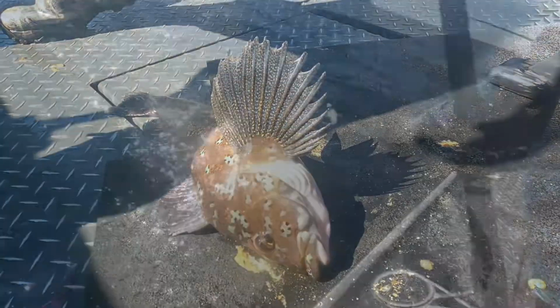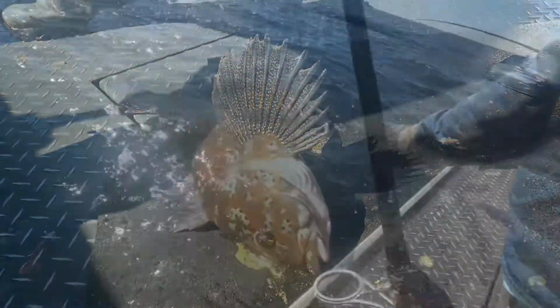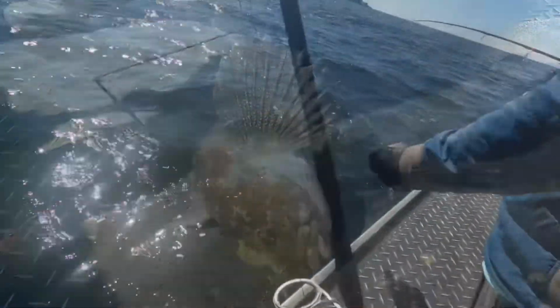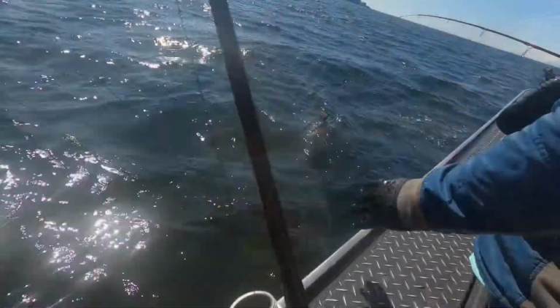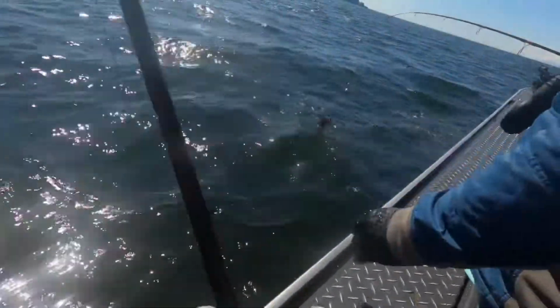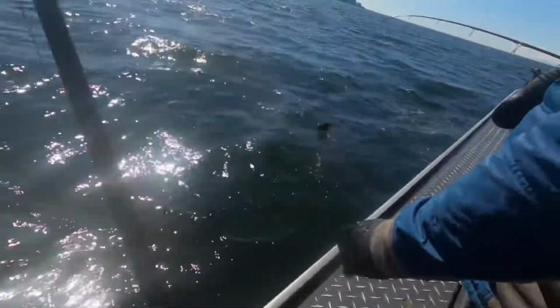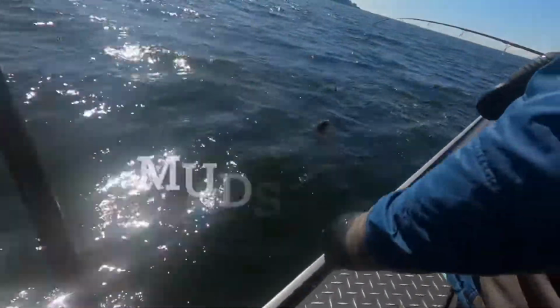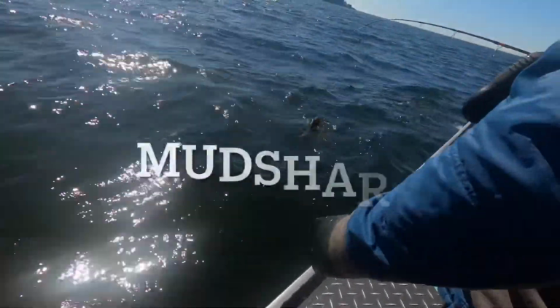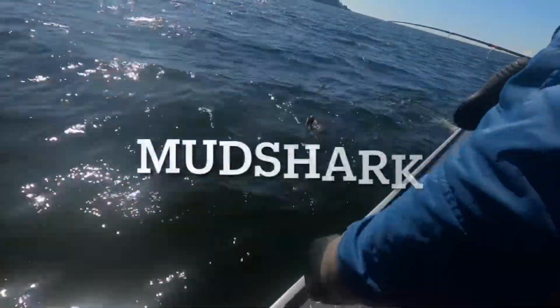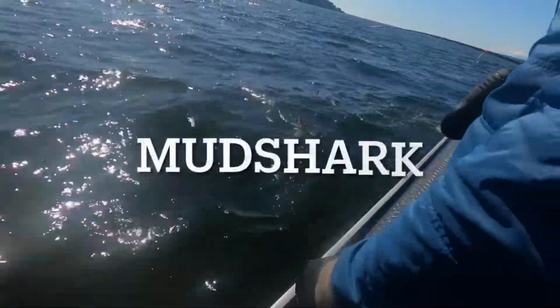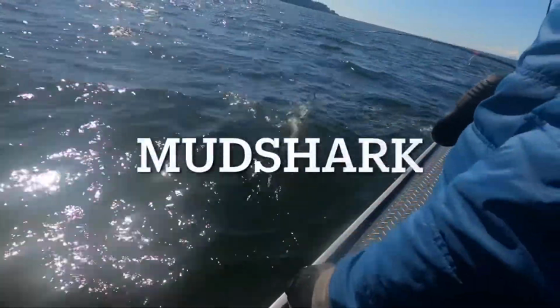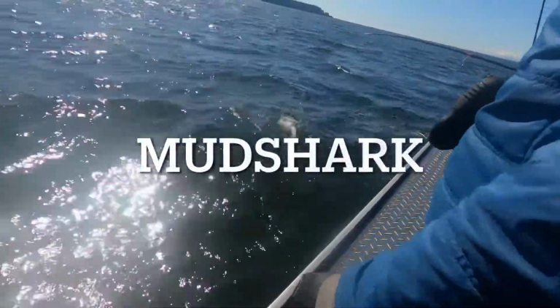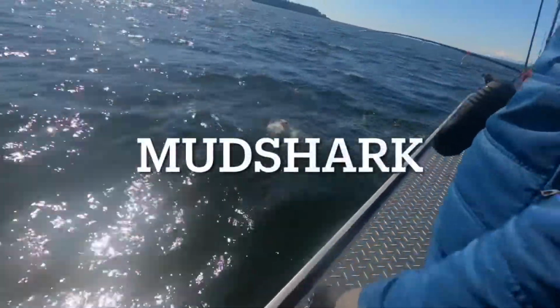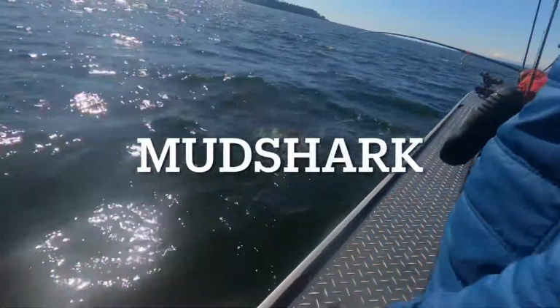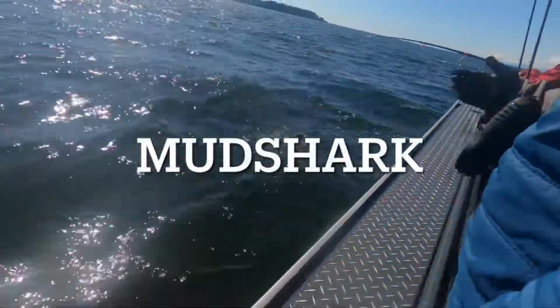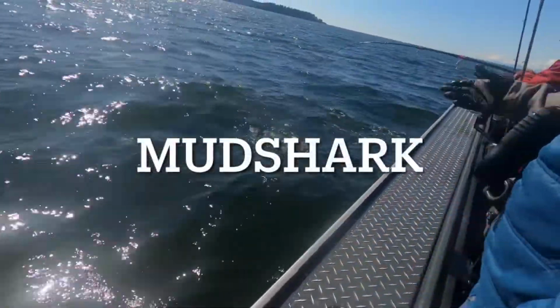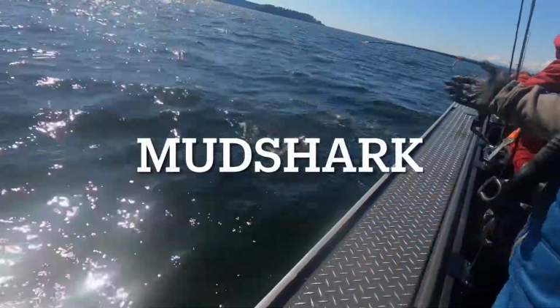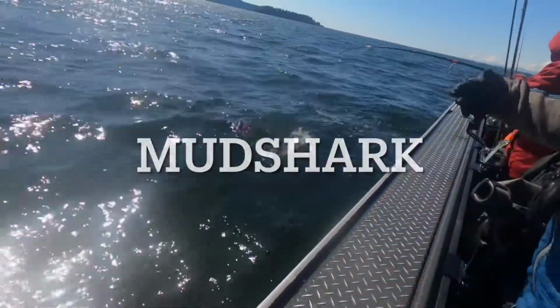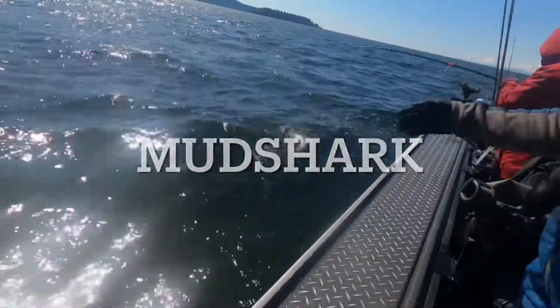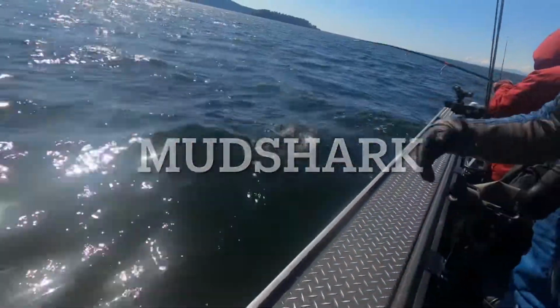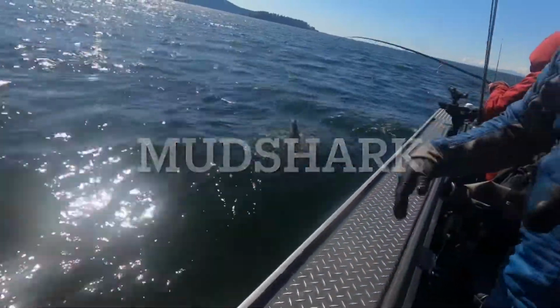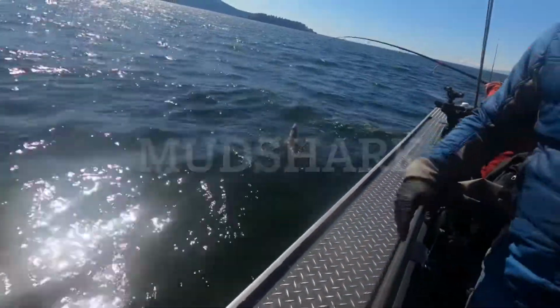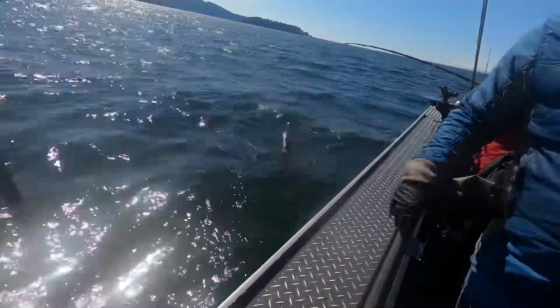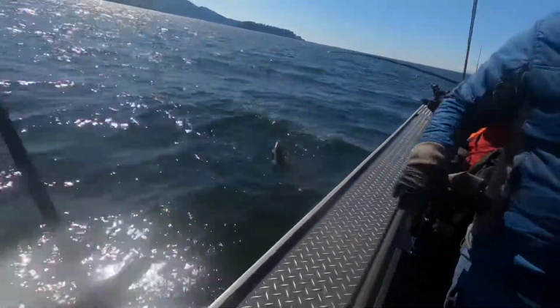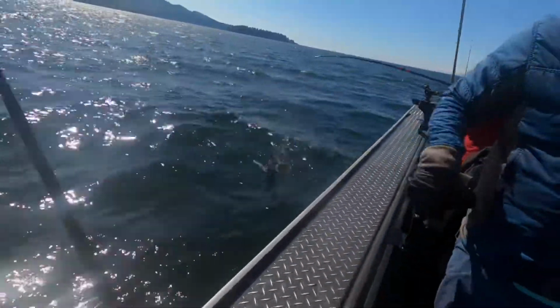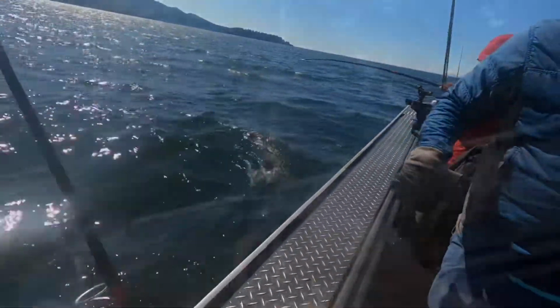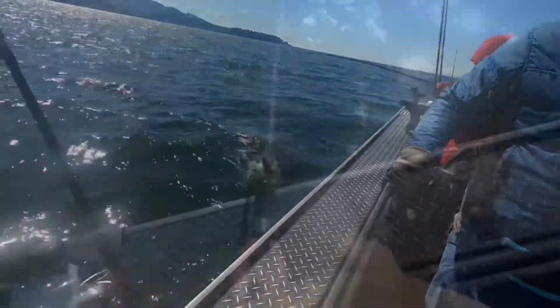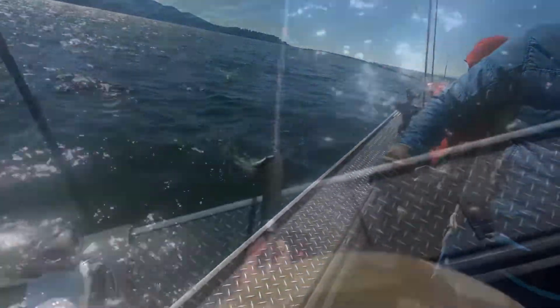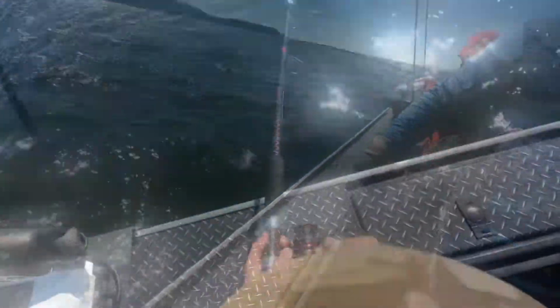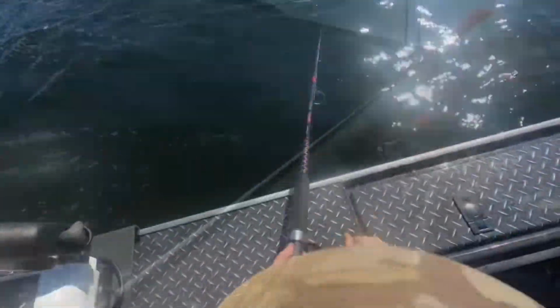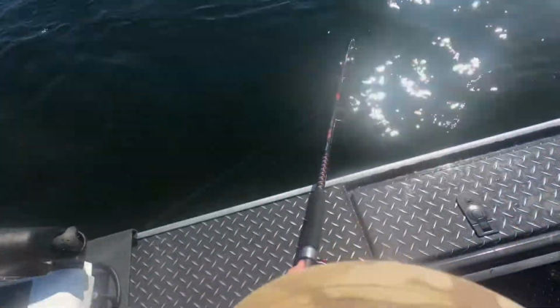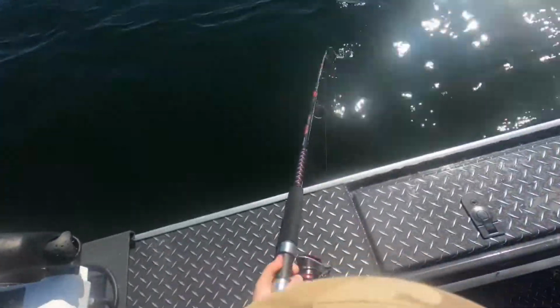Remember at Port Angeles? We got a shark — we just got a baby monster. I just got a bite!